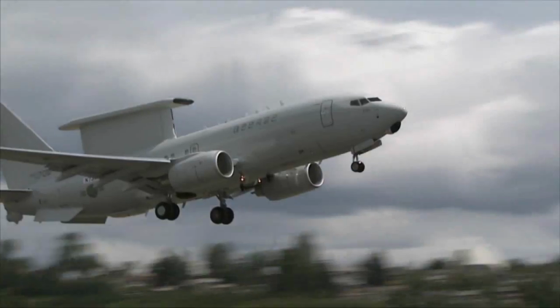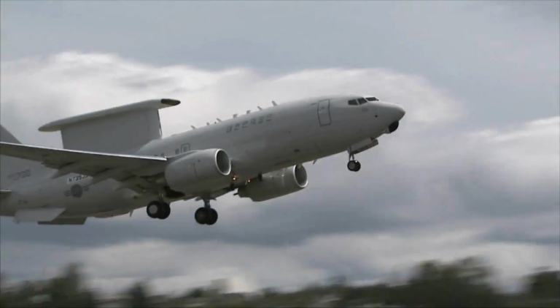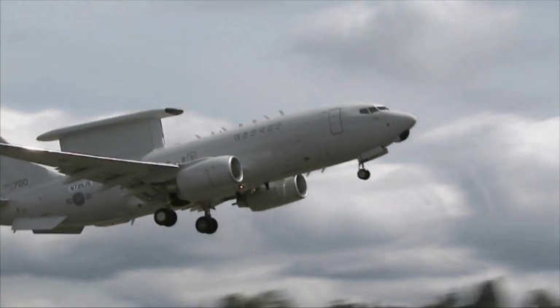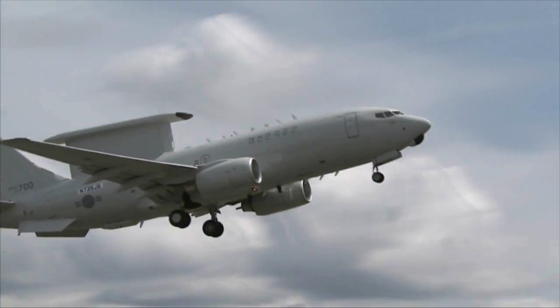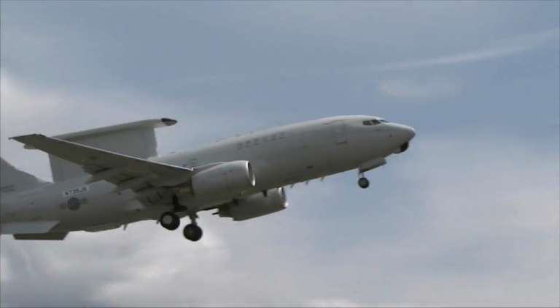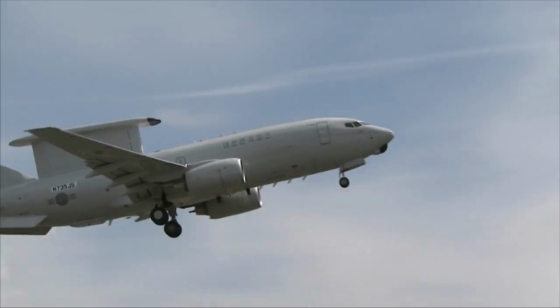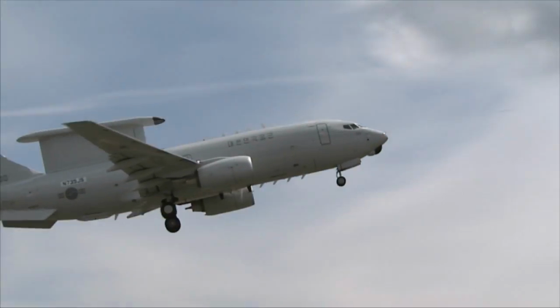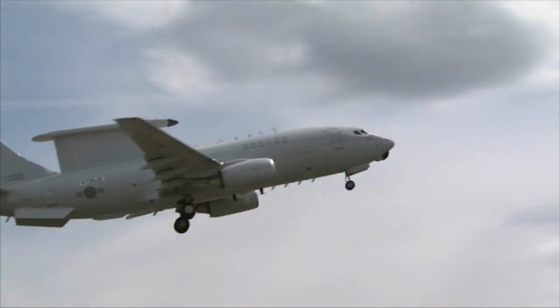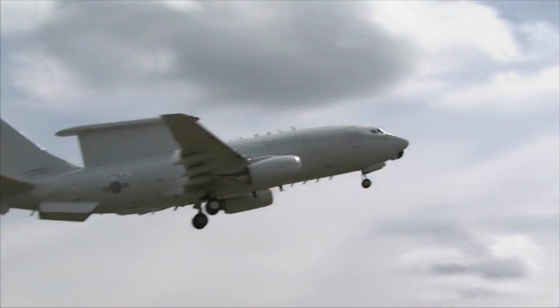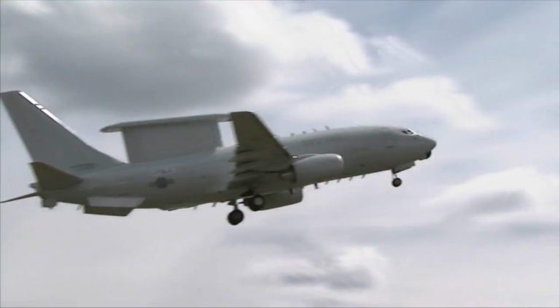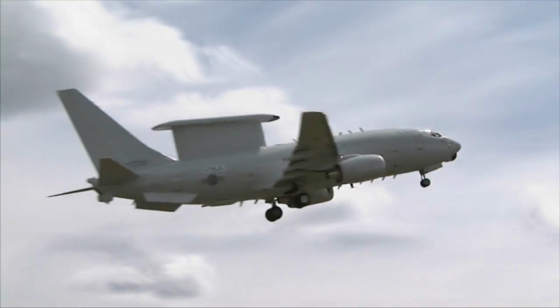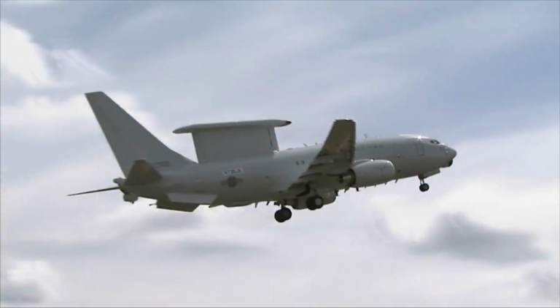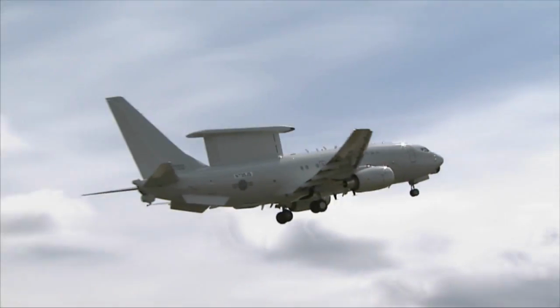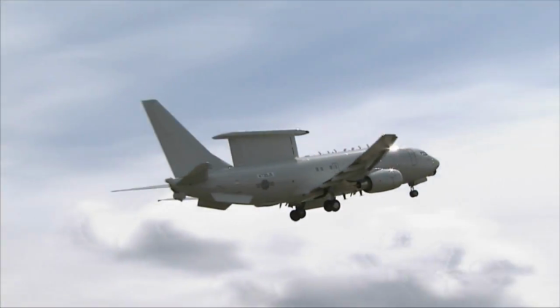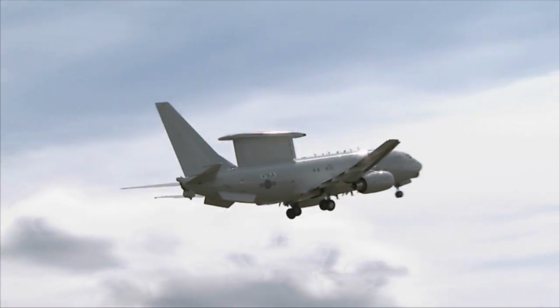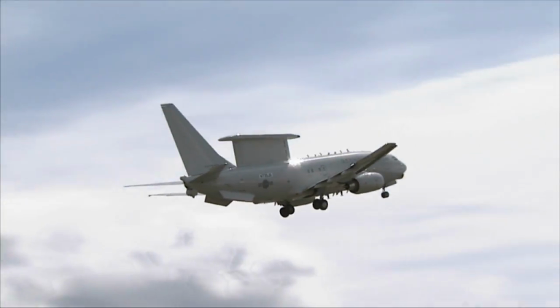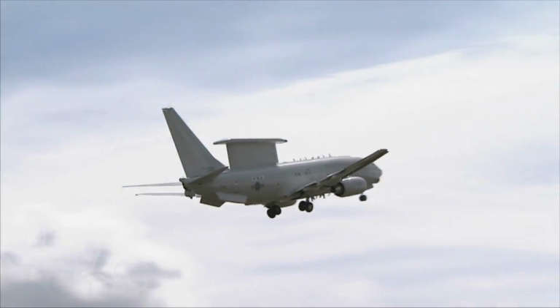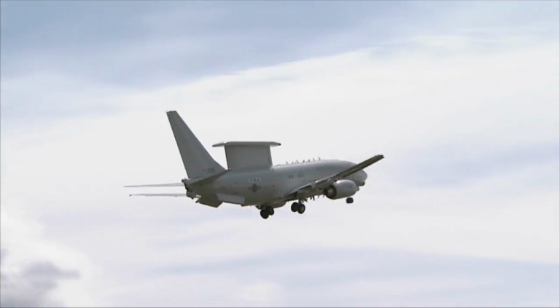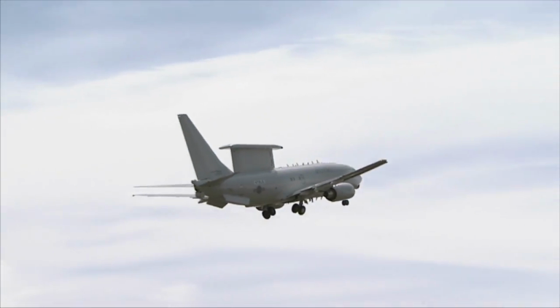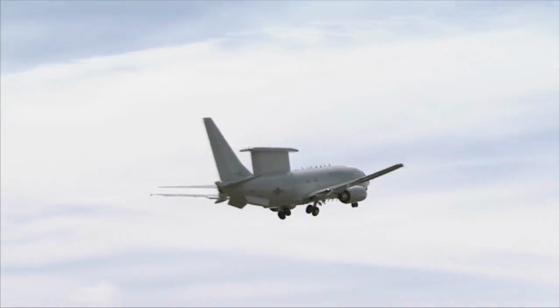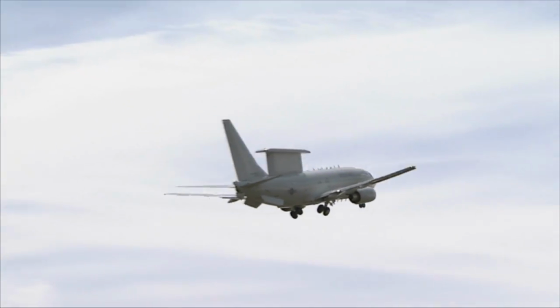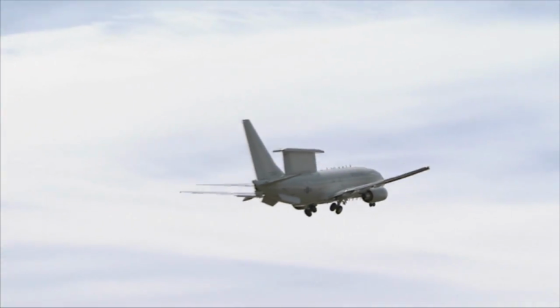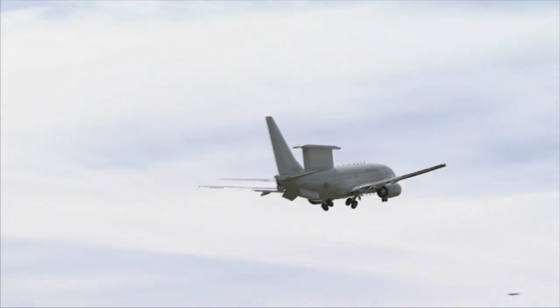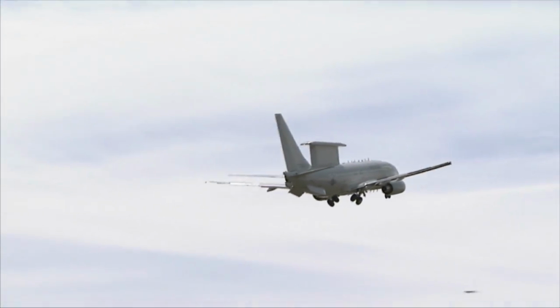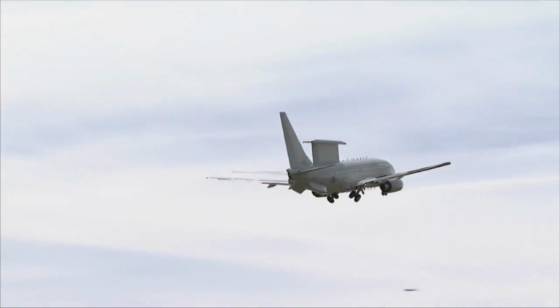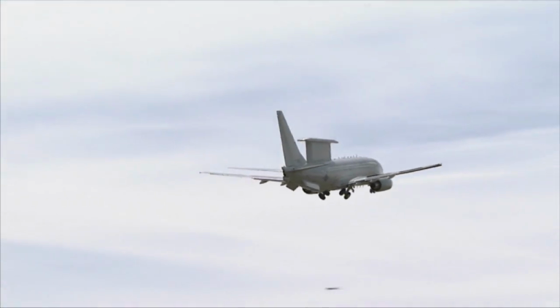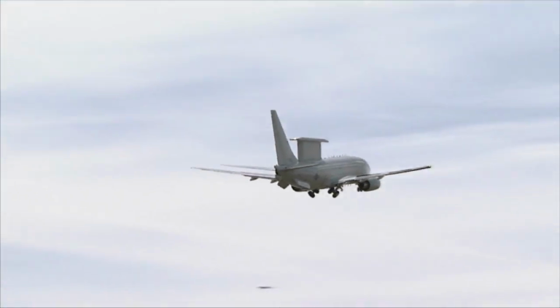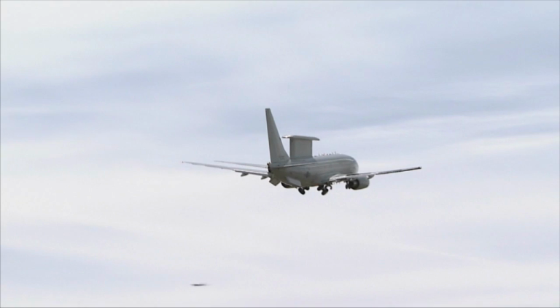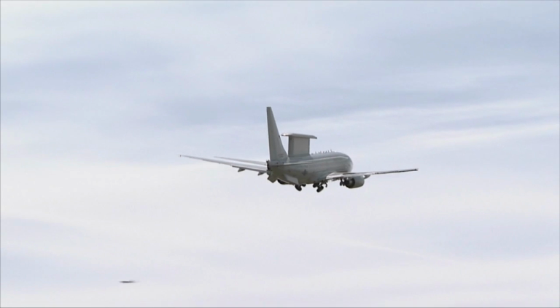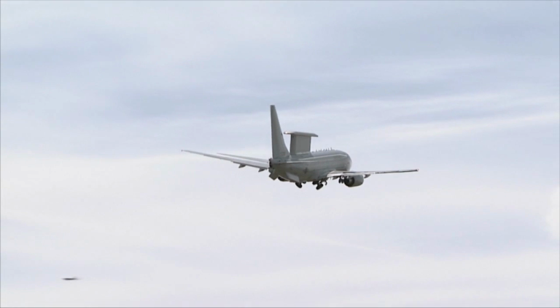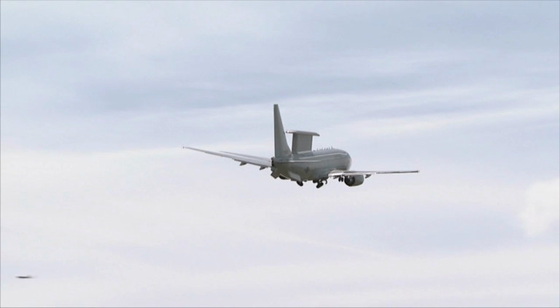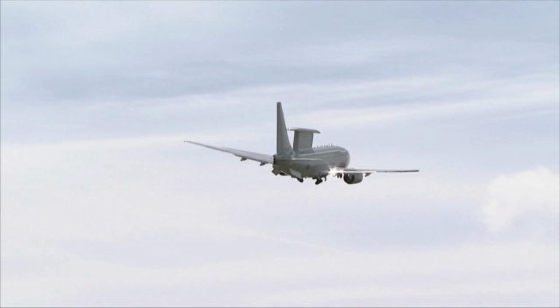The 737 Airborne Early Warning and Control System: new eyes in the sky for global customers.